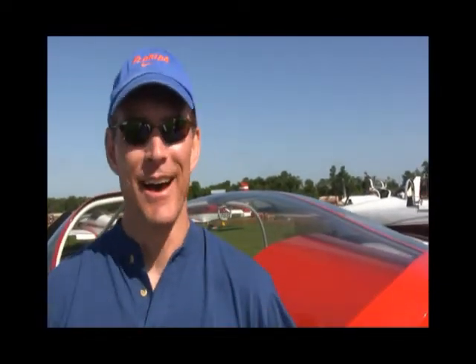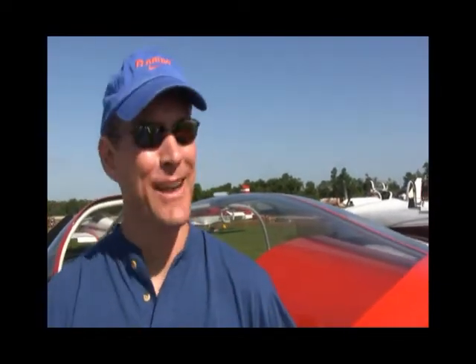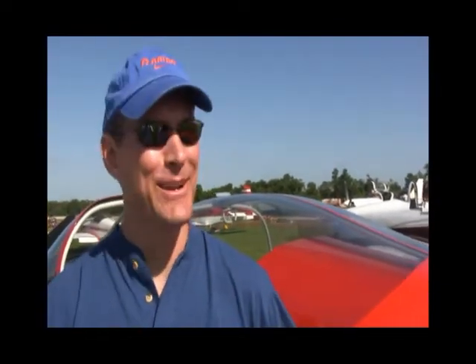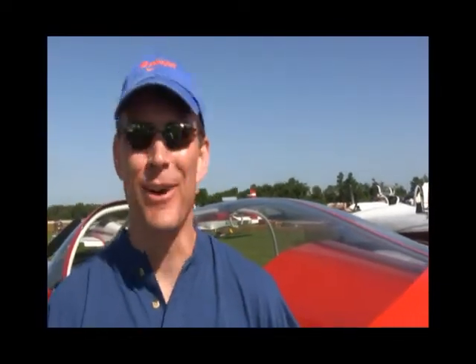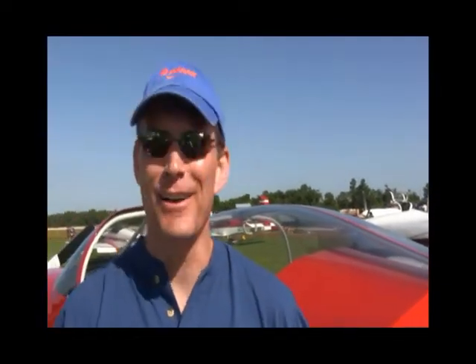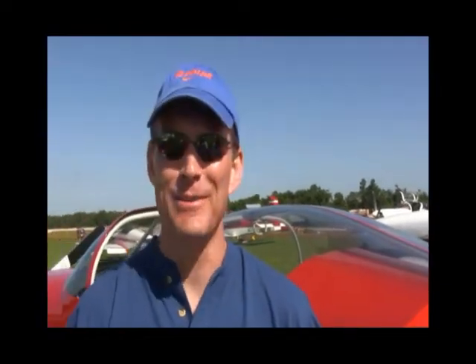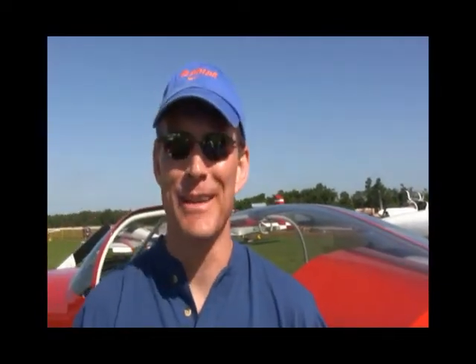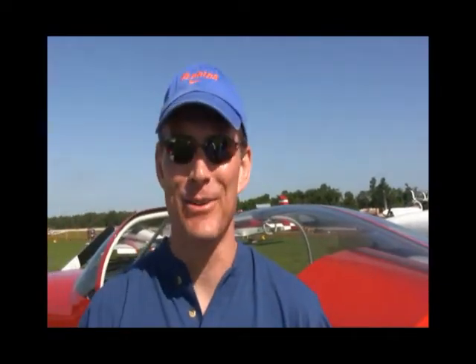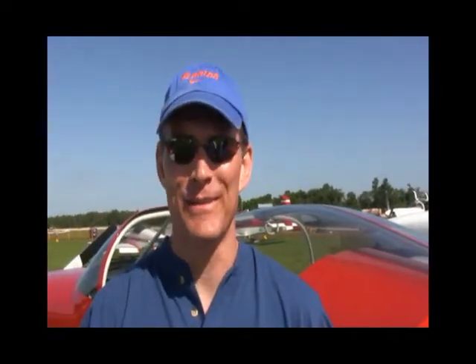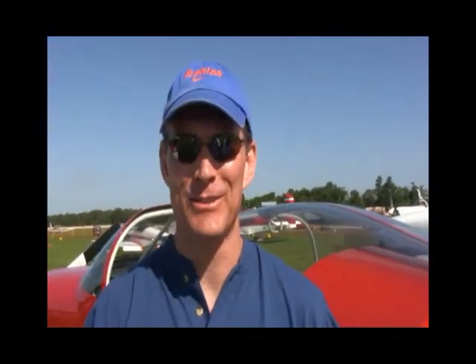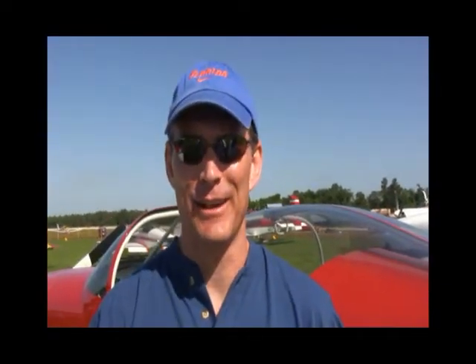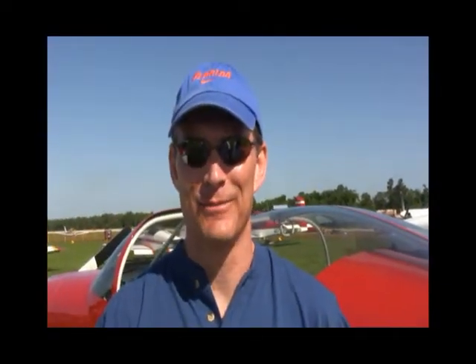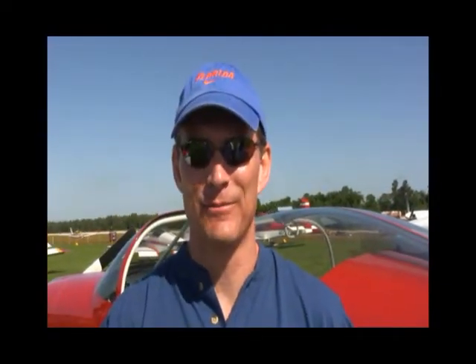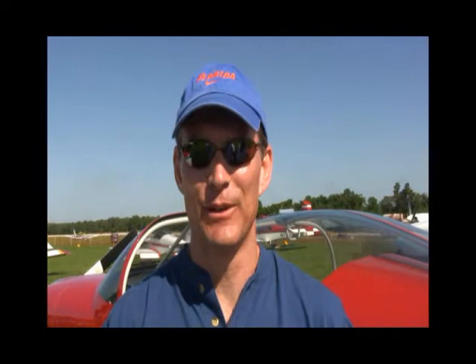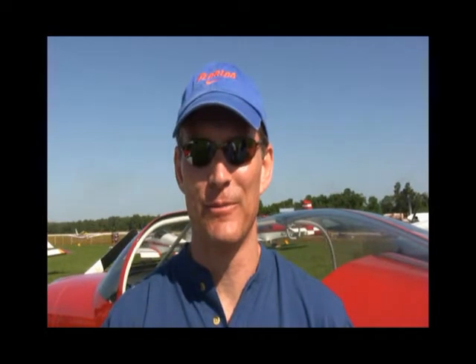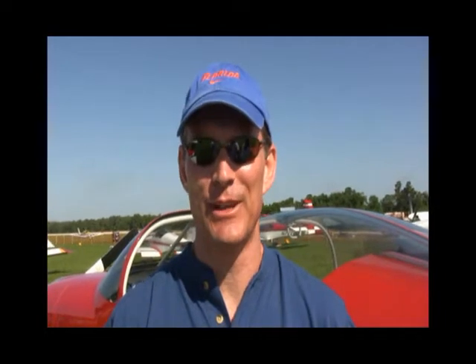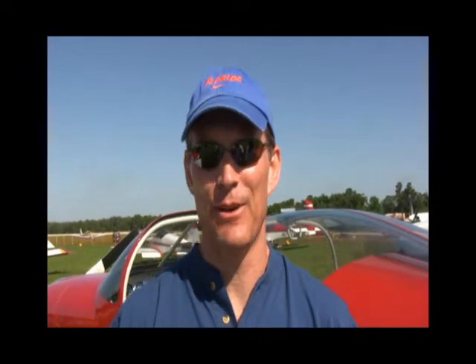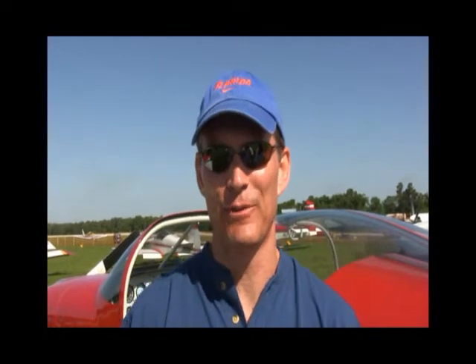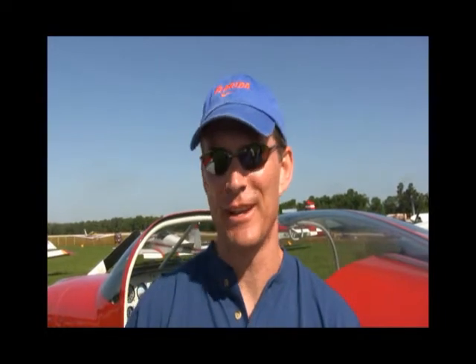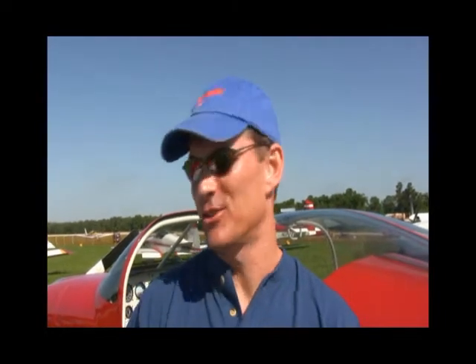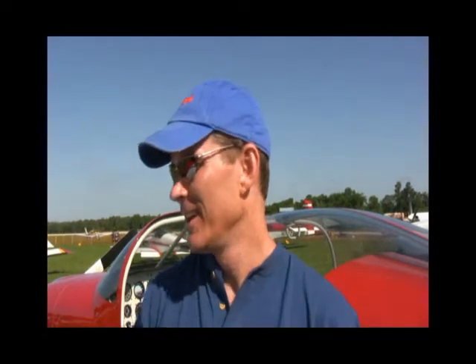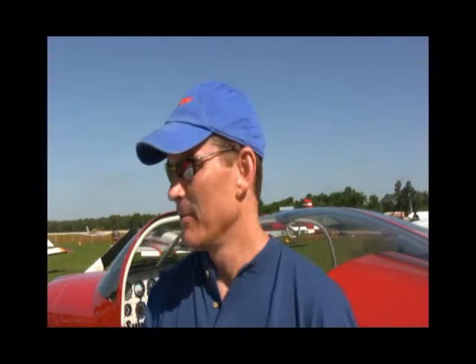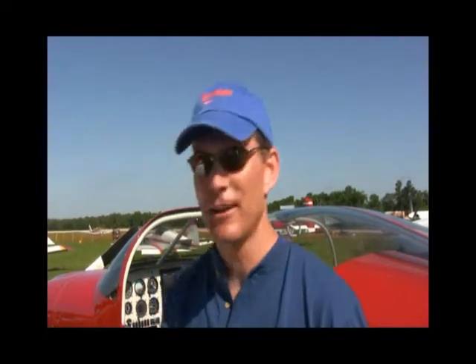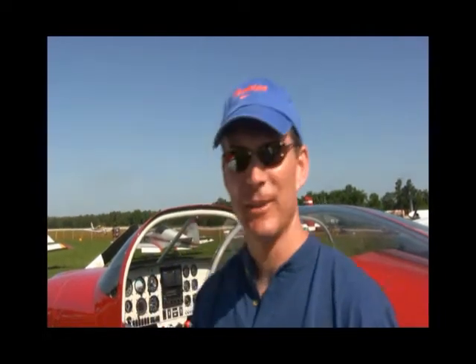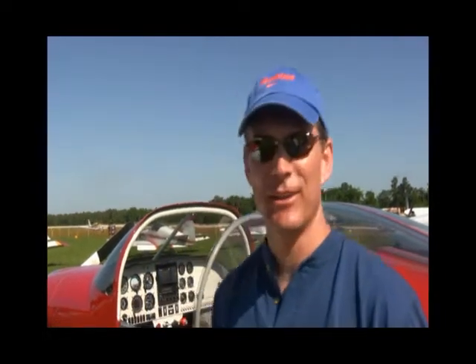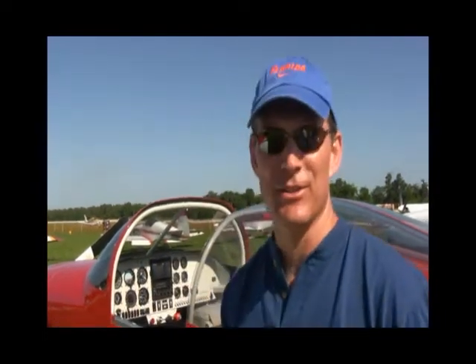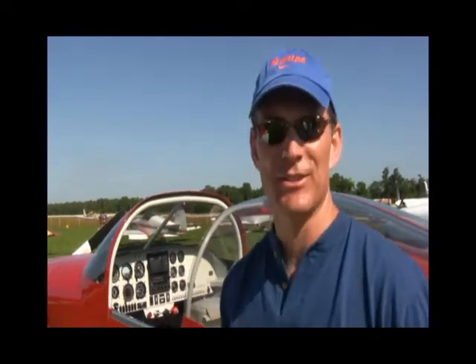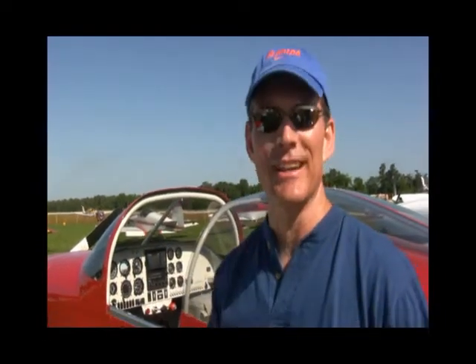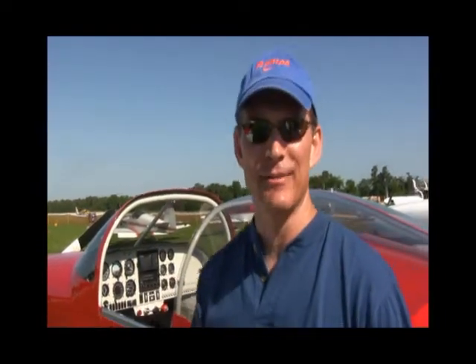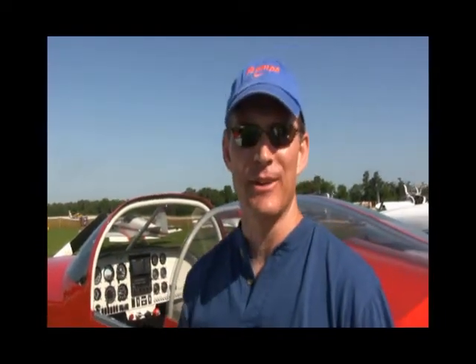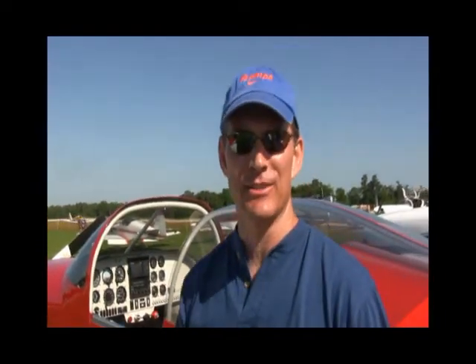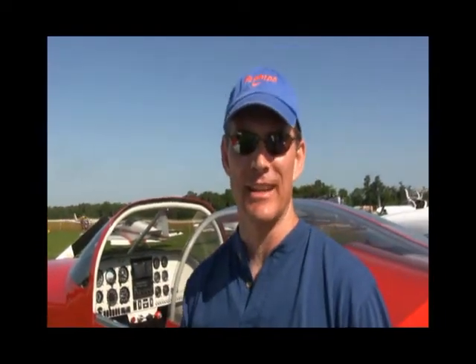Hi, what an honor to be here on this film, video, footage. My airplane here, it's exciting, very exciting.